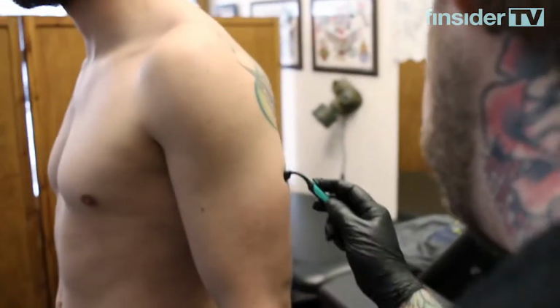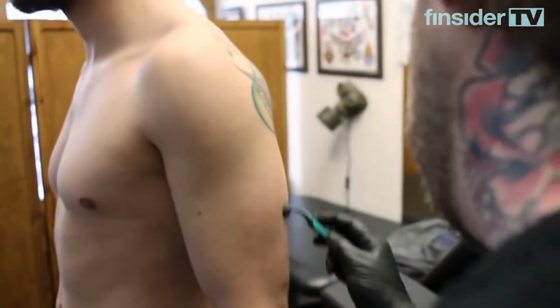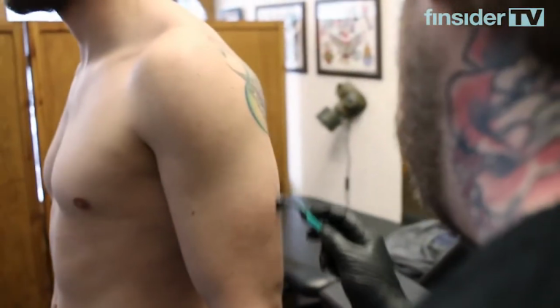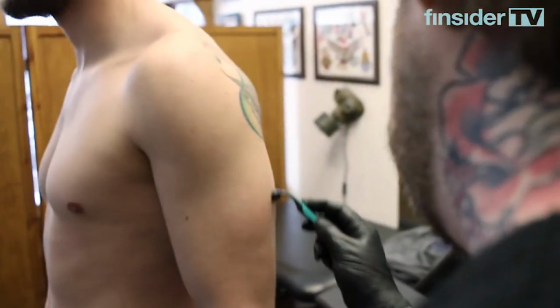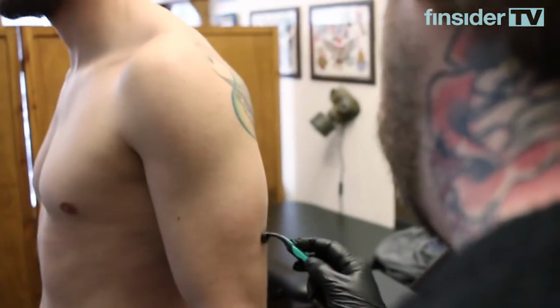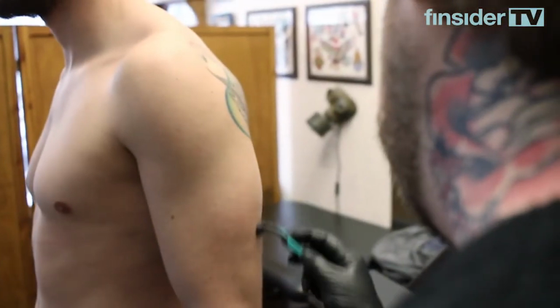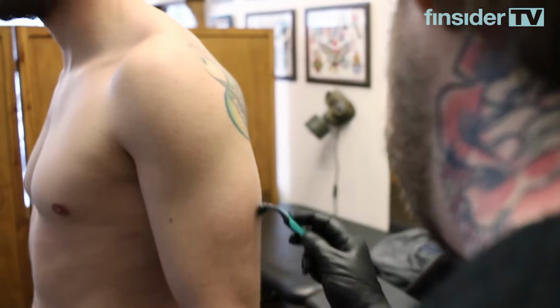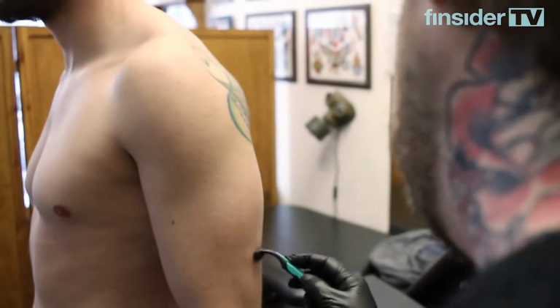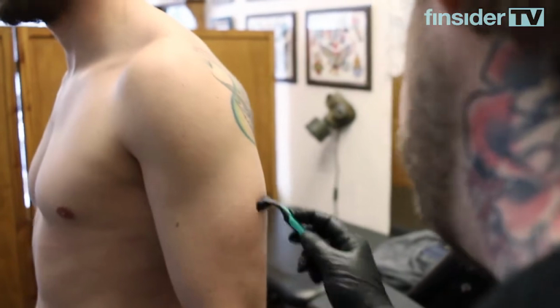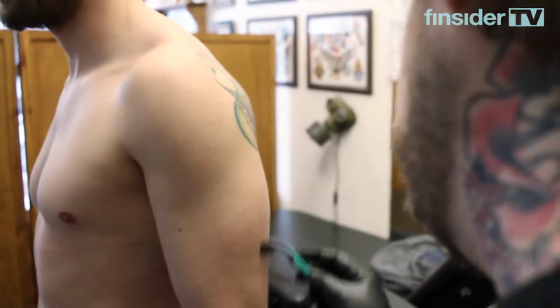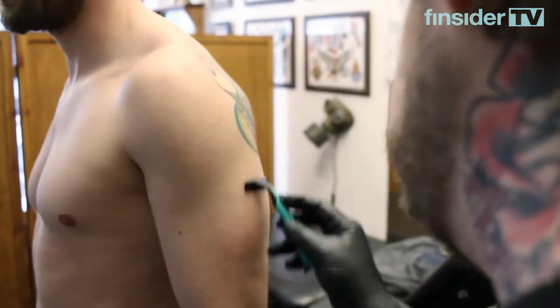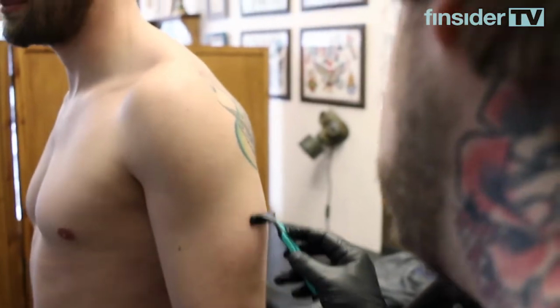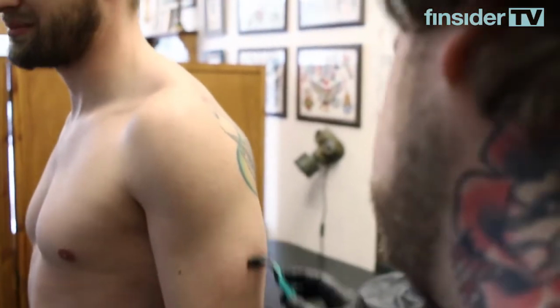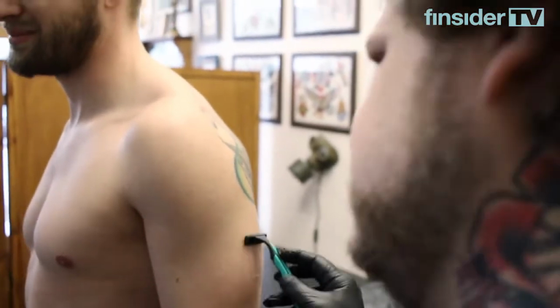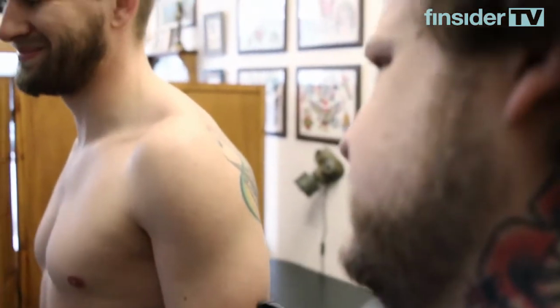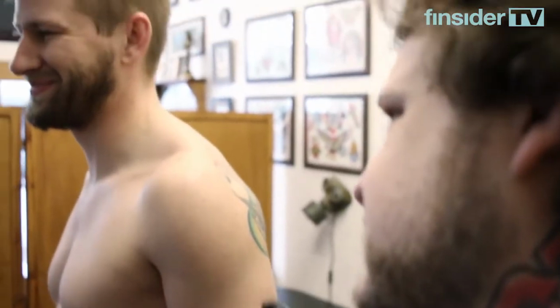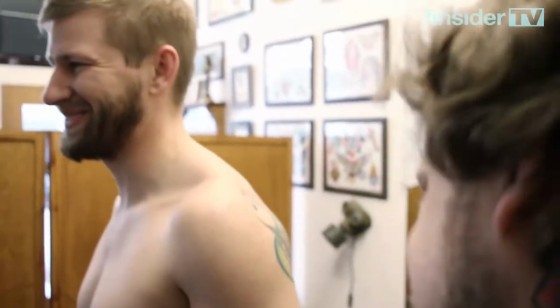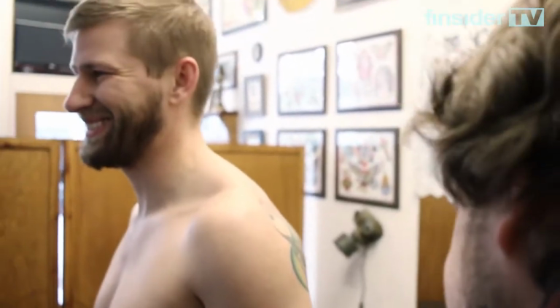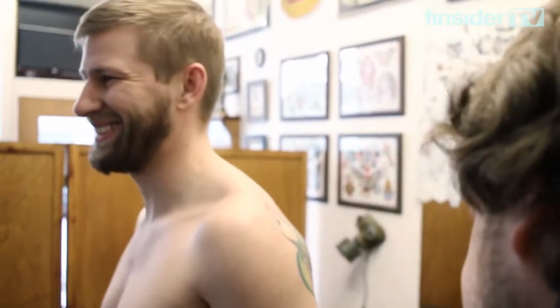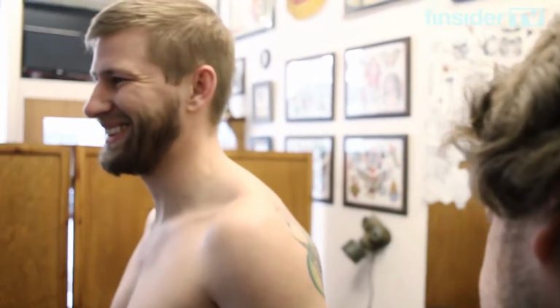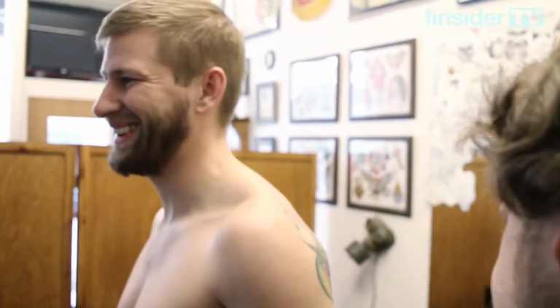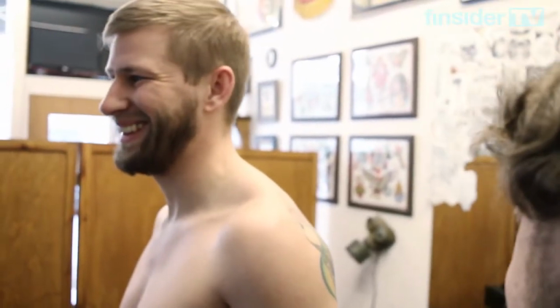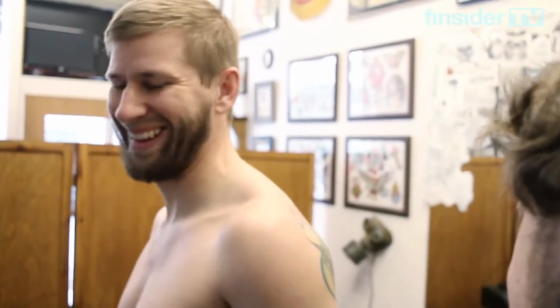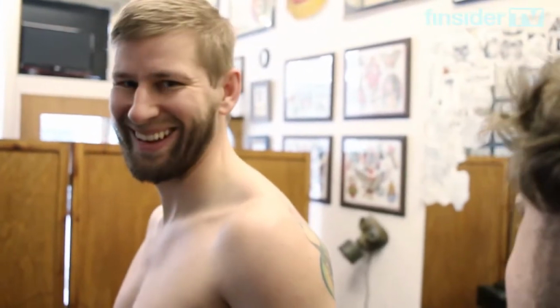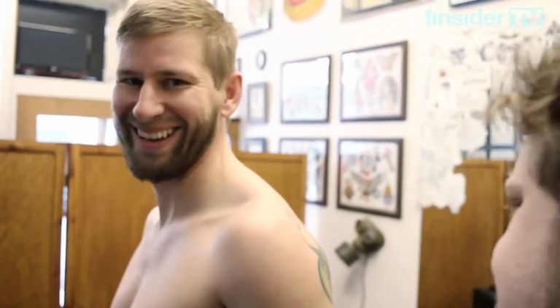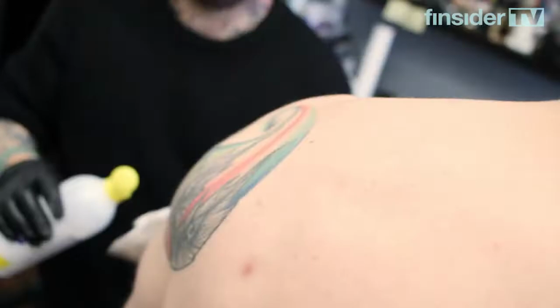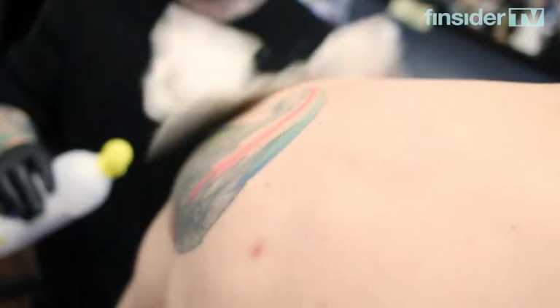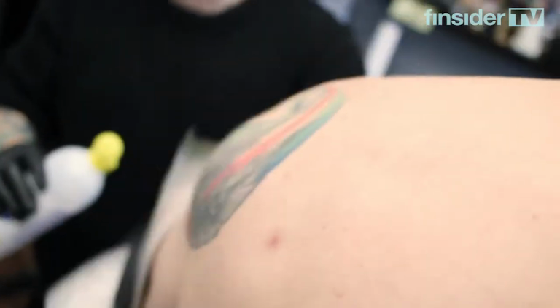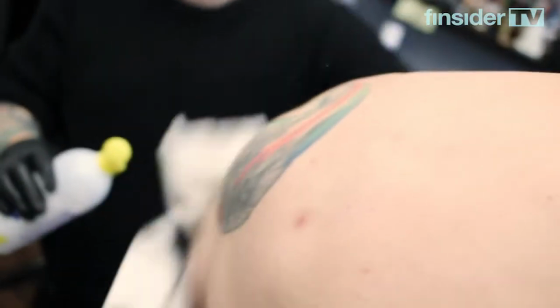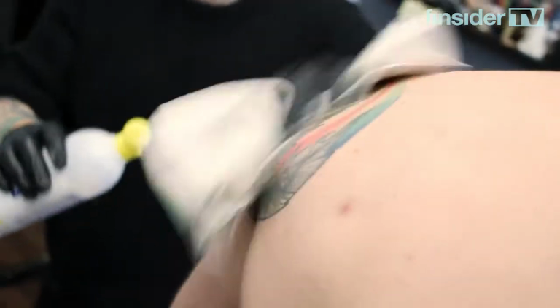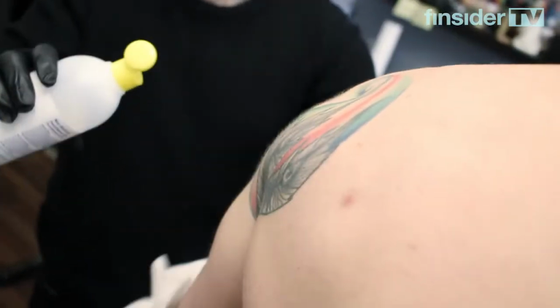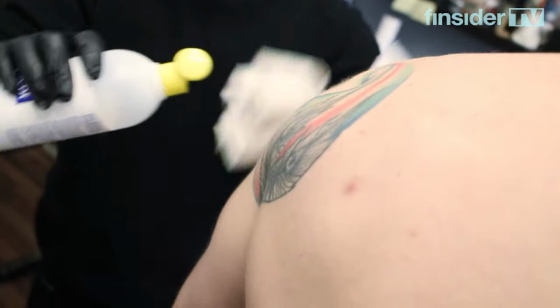One thing I've learned is that I'm really good at shaving. I've even showed women how to shave so much better.